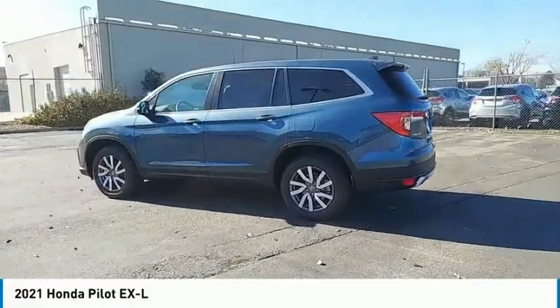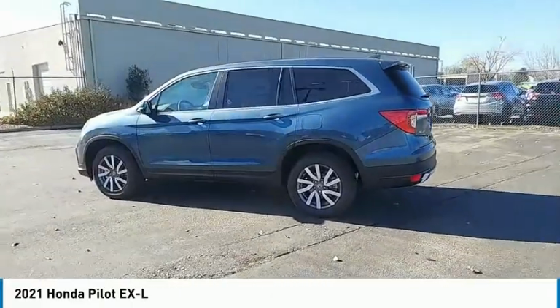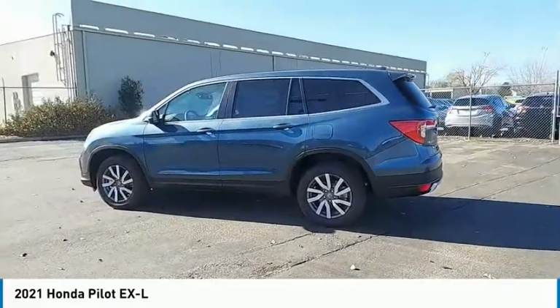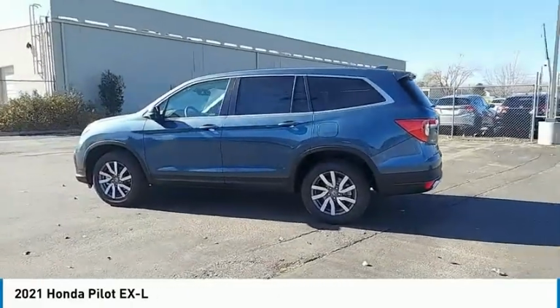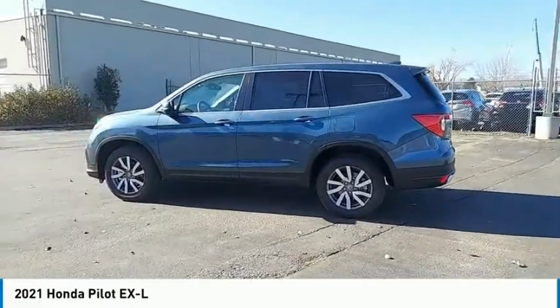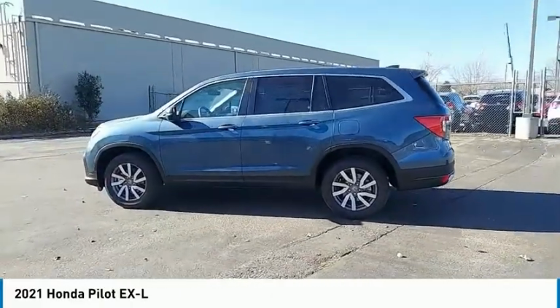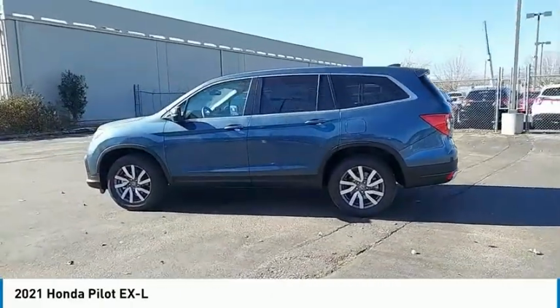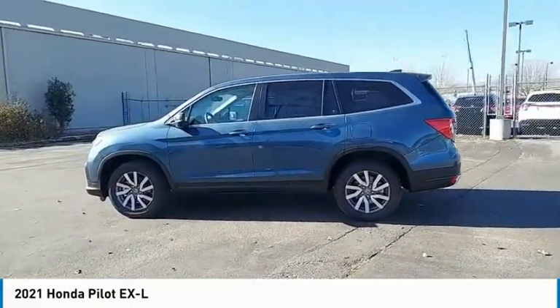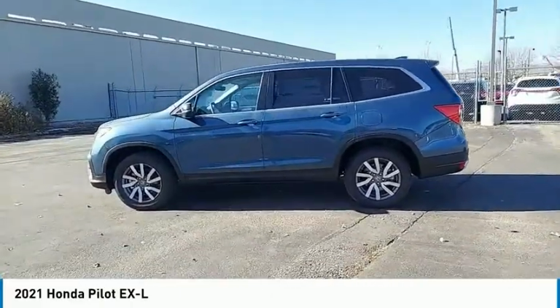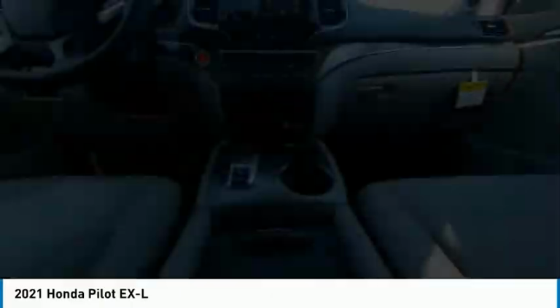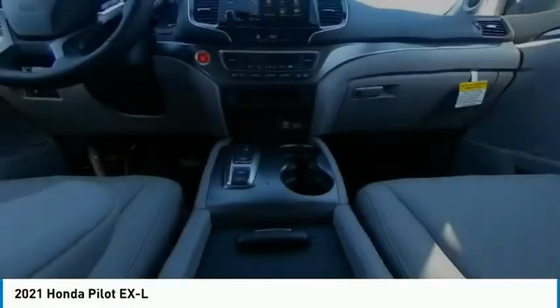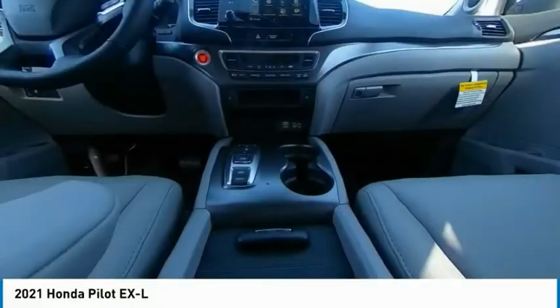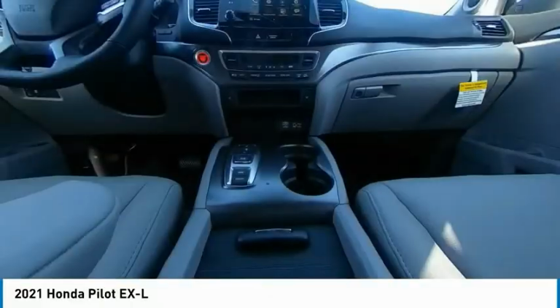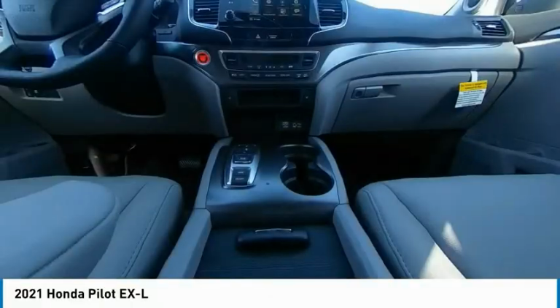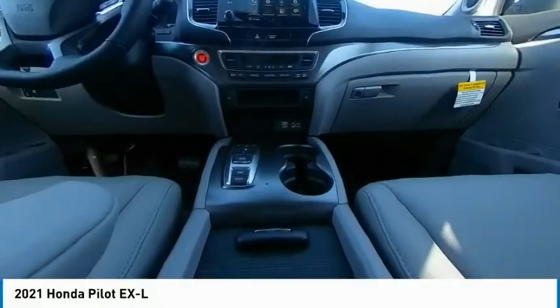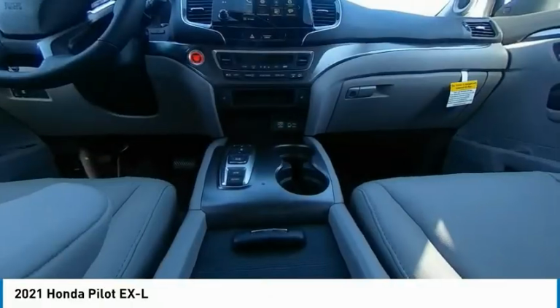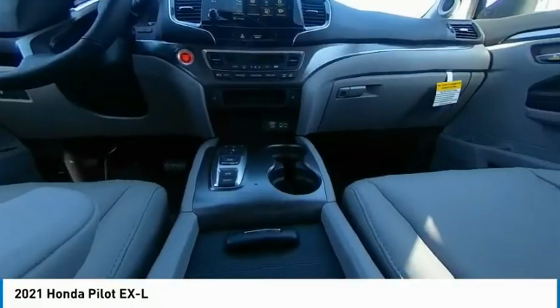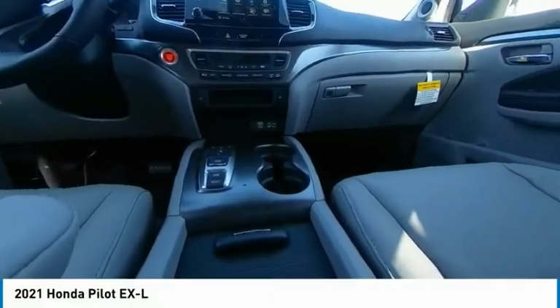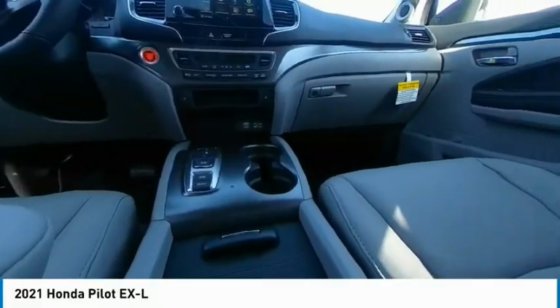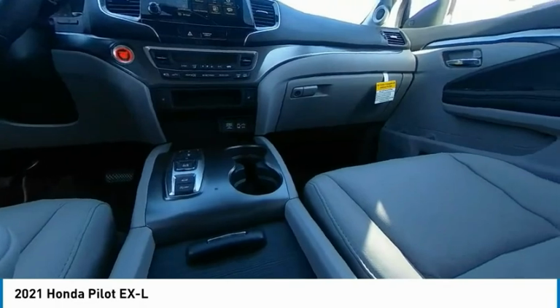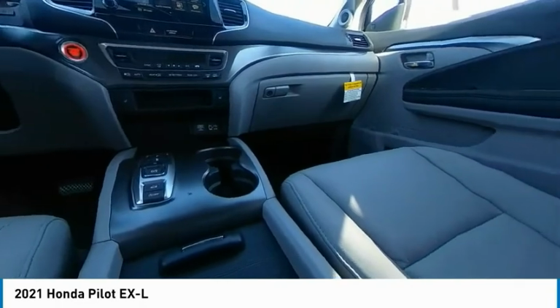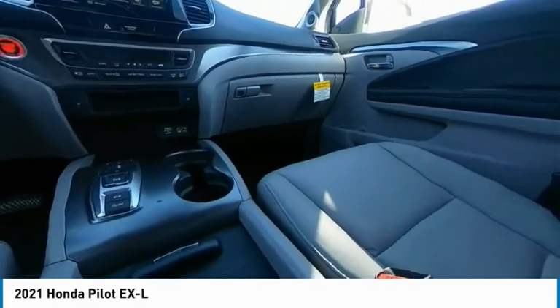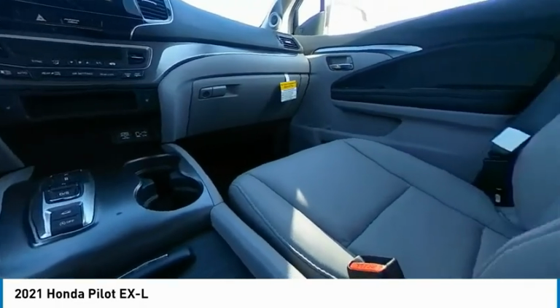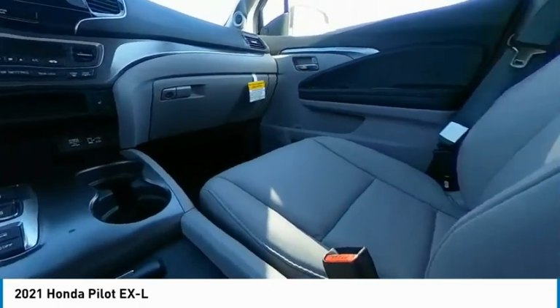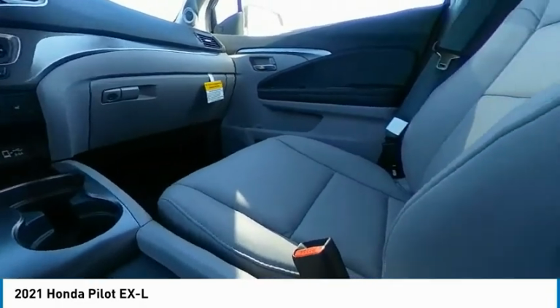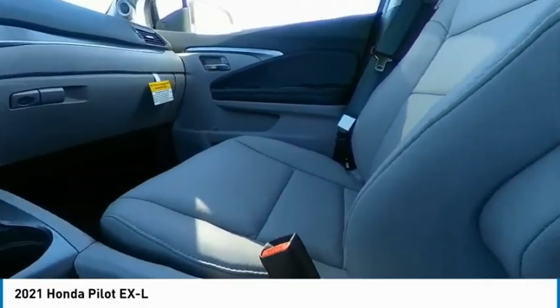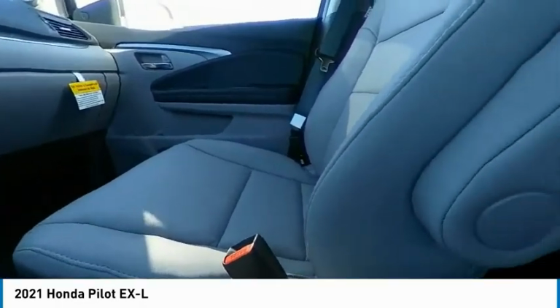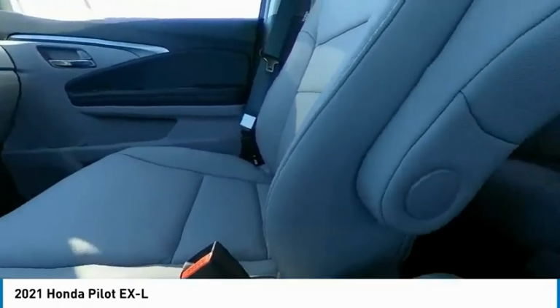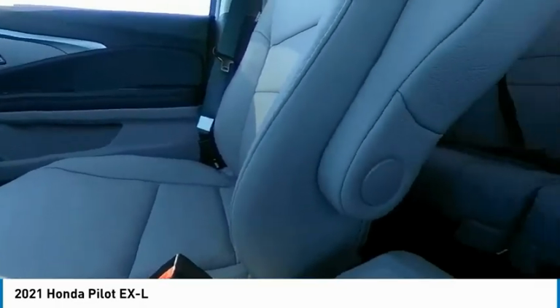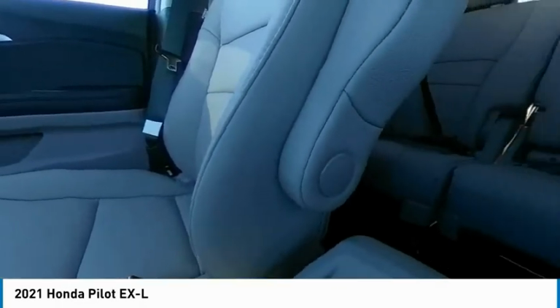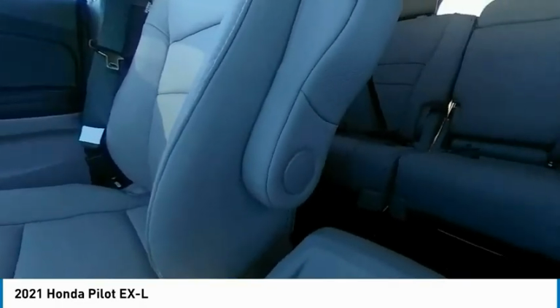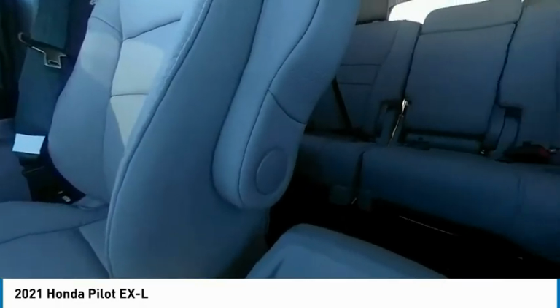Power moonroof. Rear window defroster. Wouldn't you look great in this vehicle? Stop in today and see for yourself.